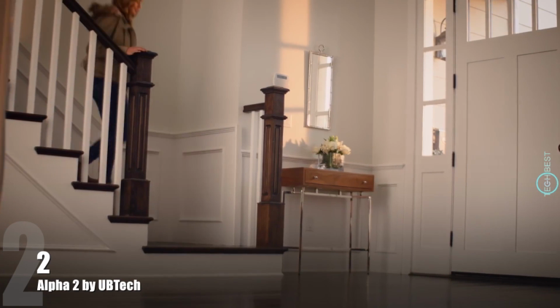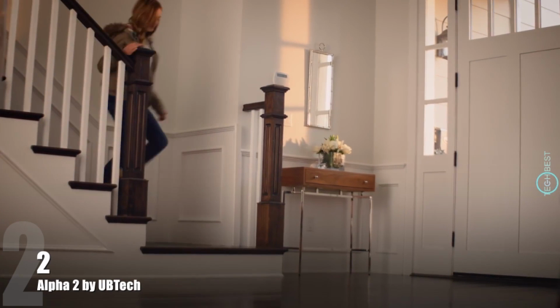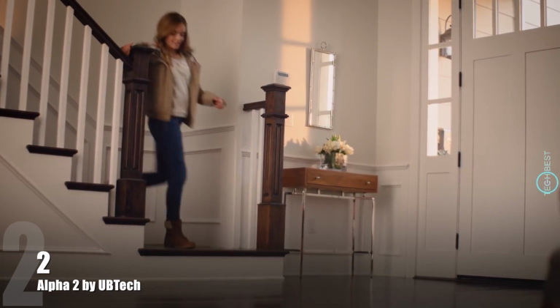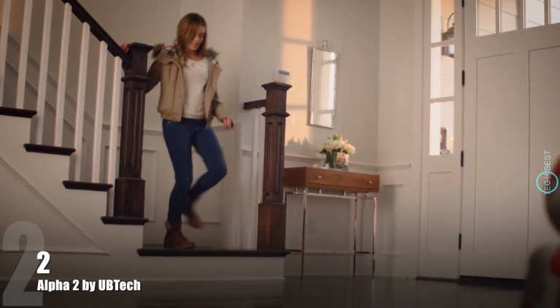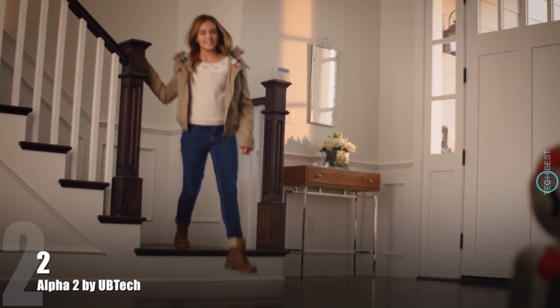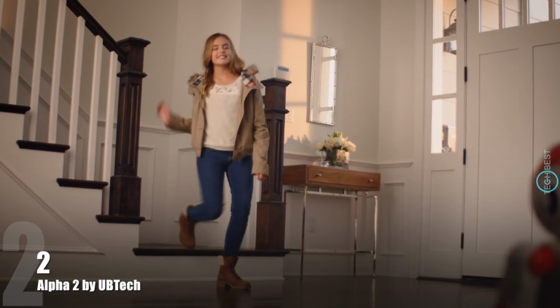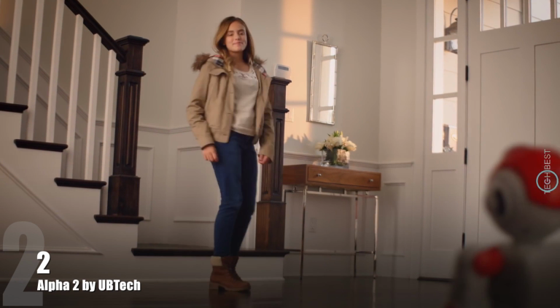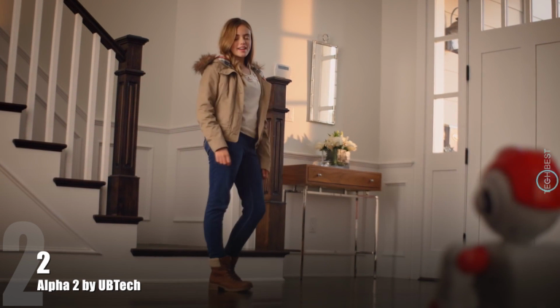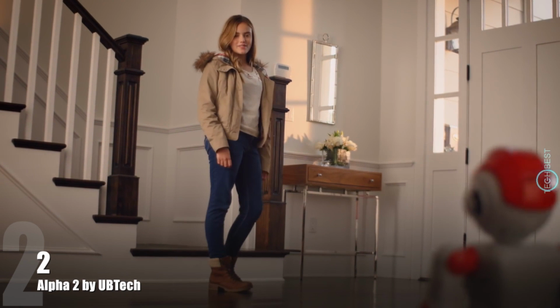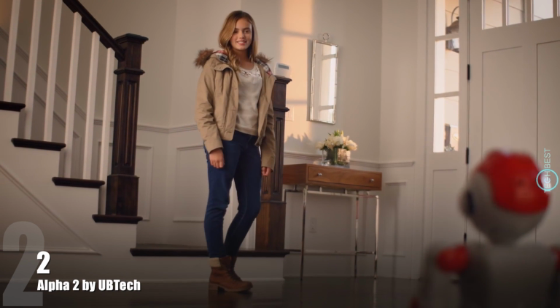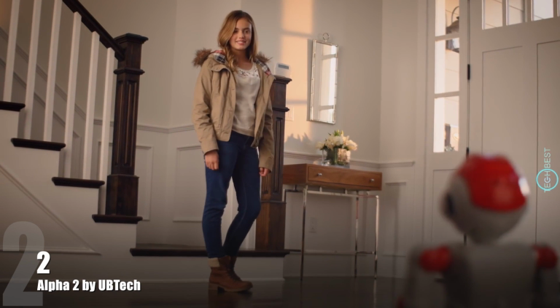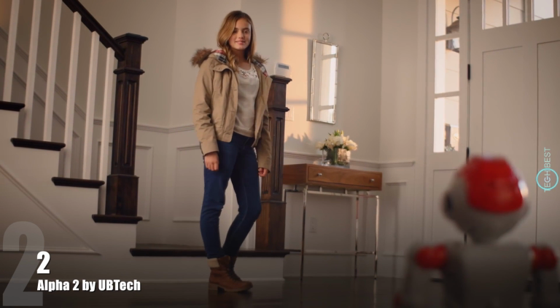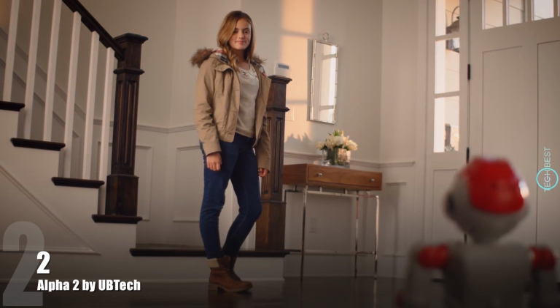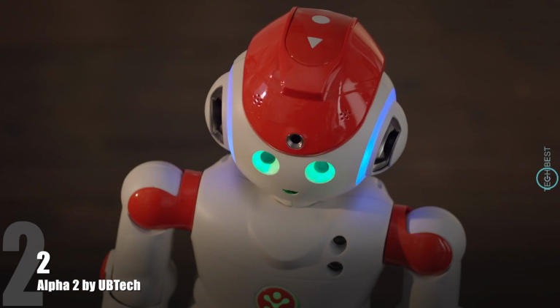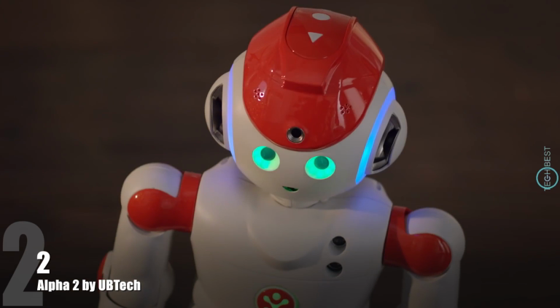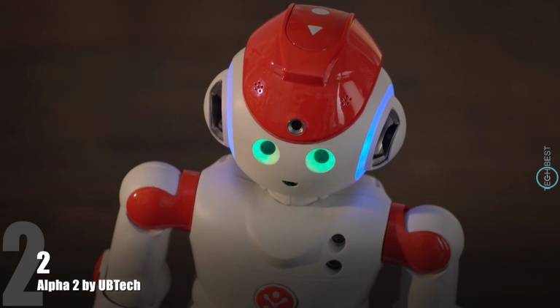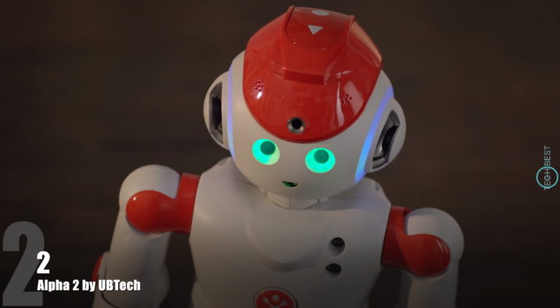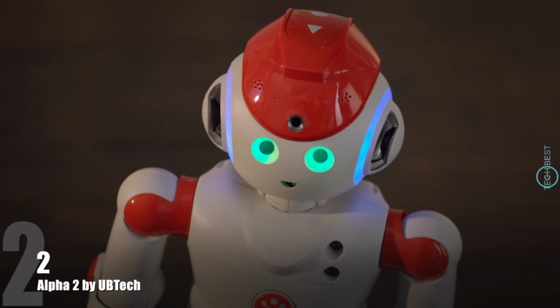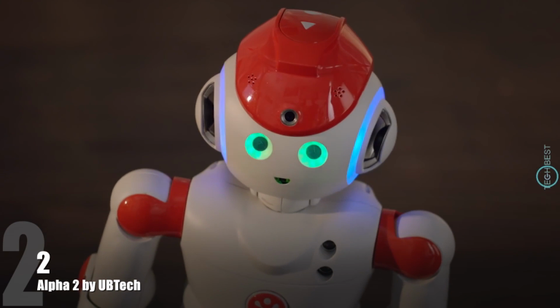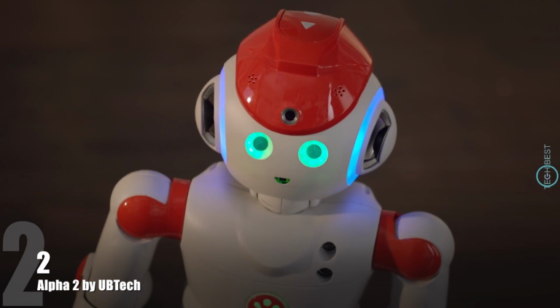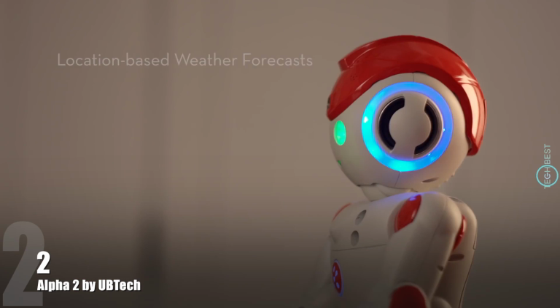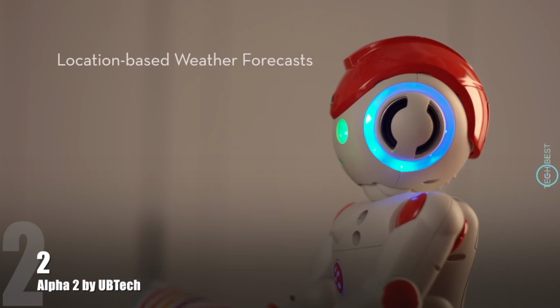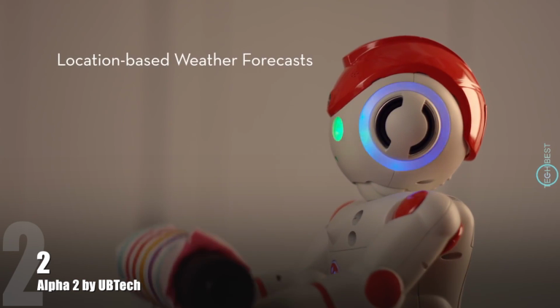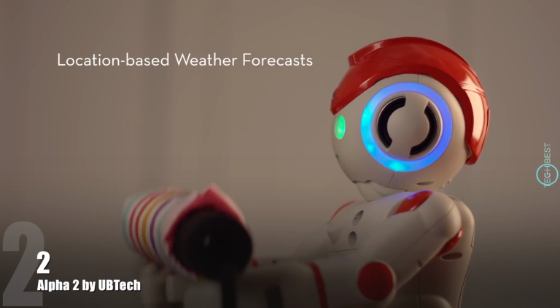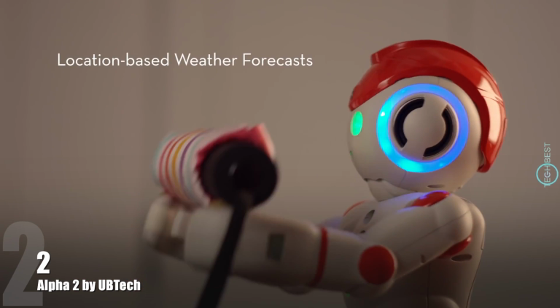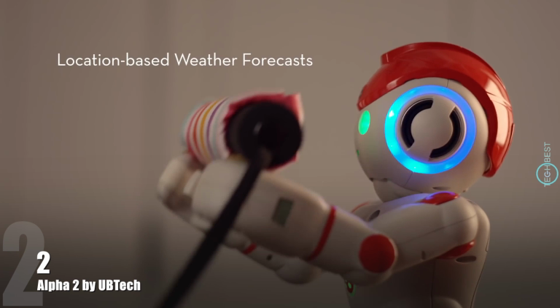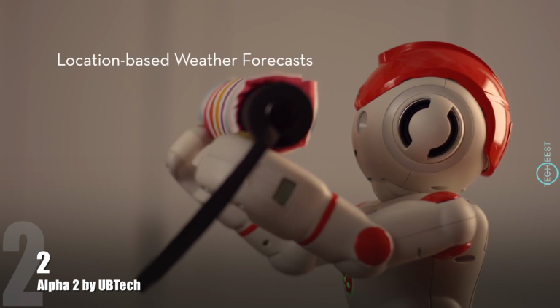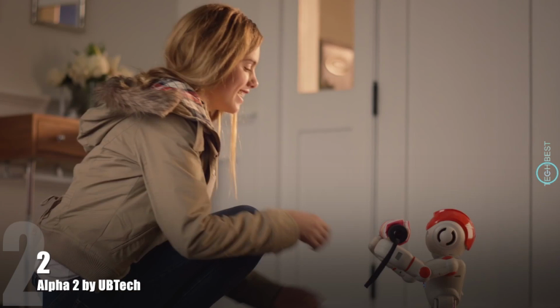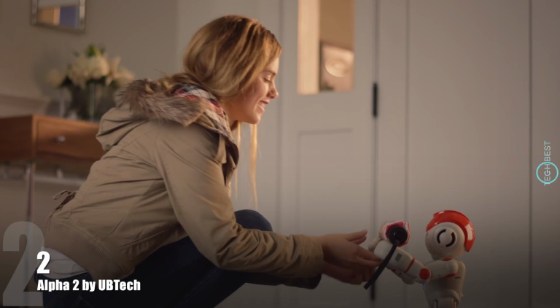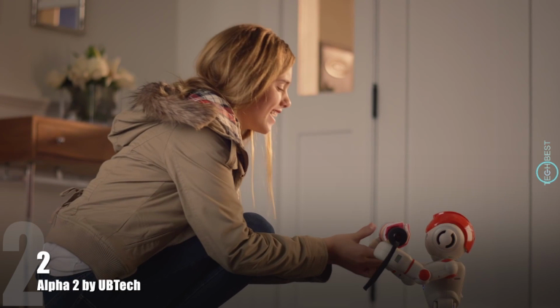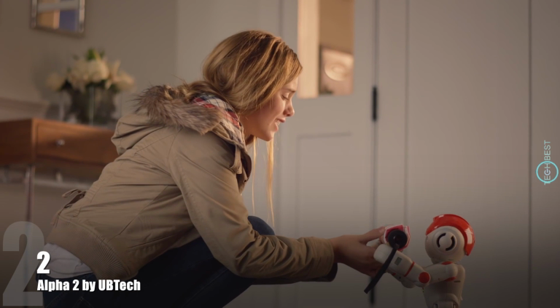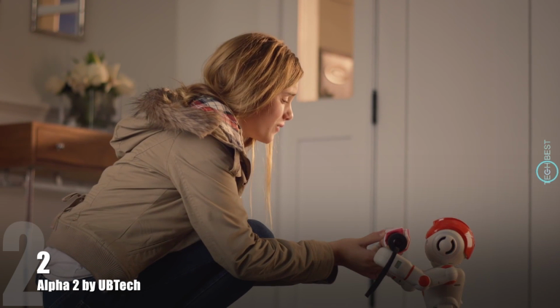He's a weatherman. Bye, Alpha. Goodbye, Kate. If you're going out, there's a 75% chance of rain. Thanks, Alpha.